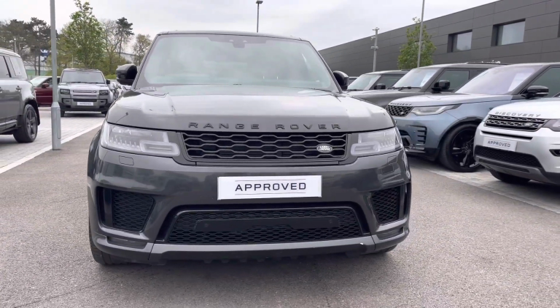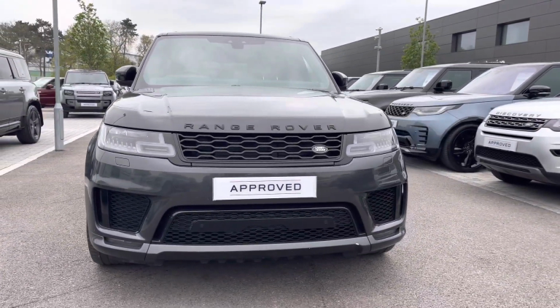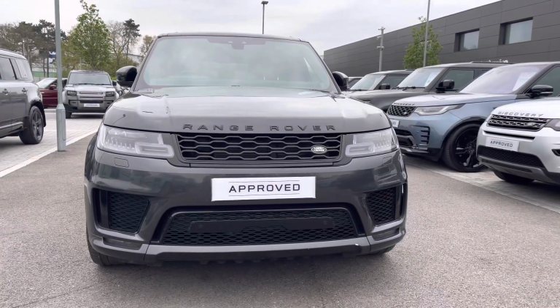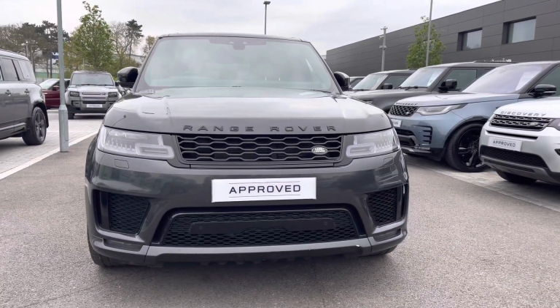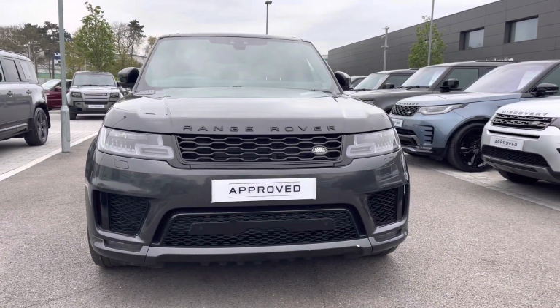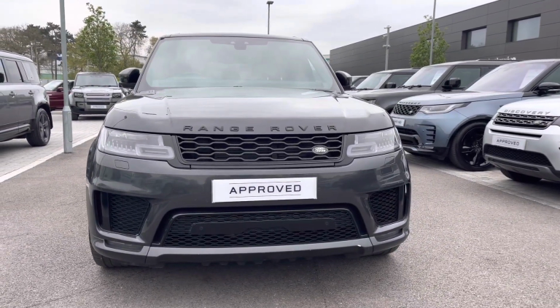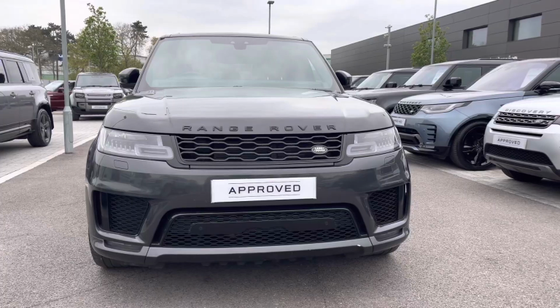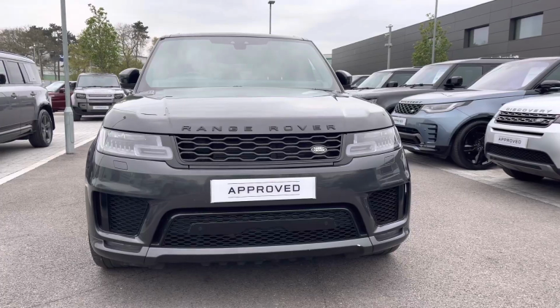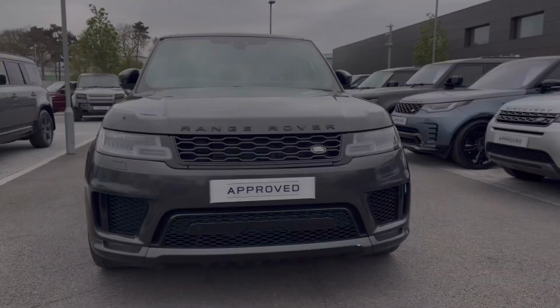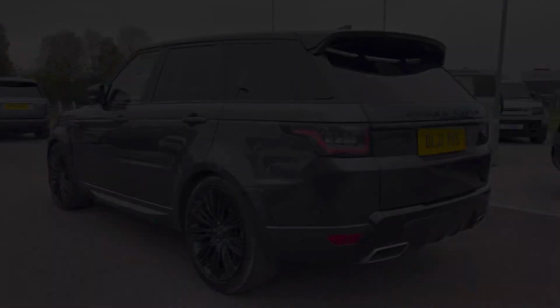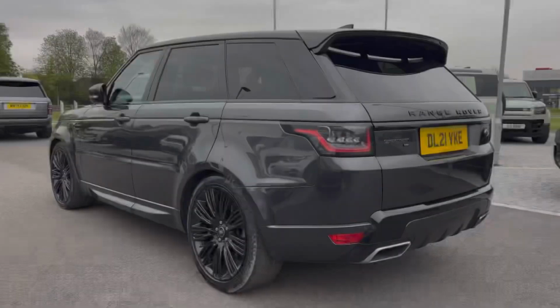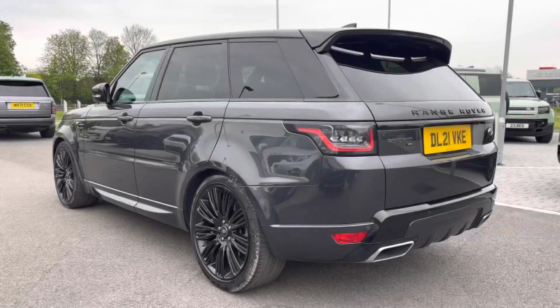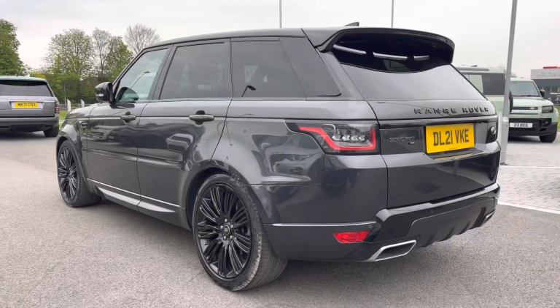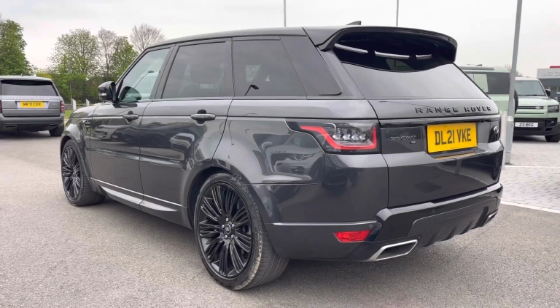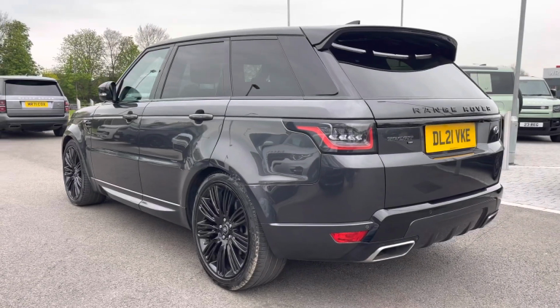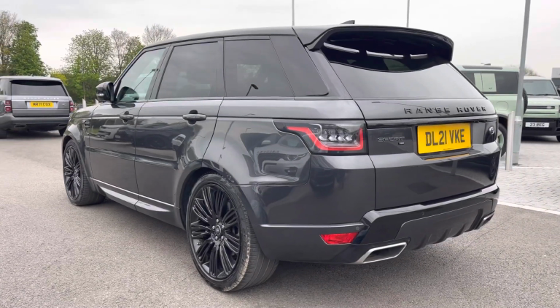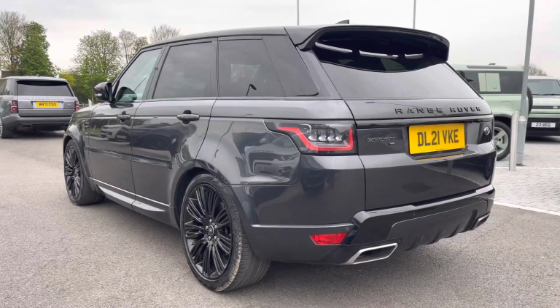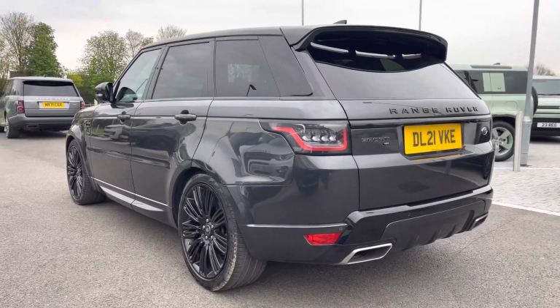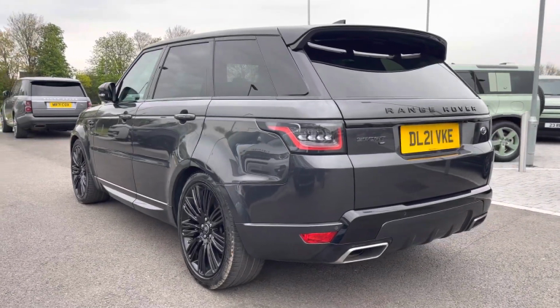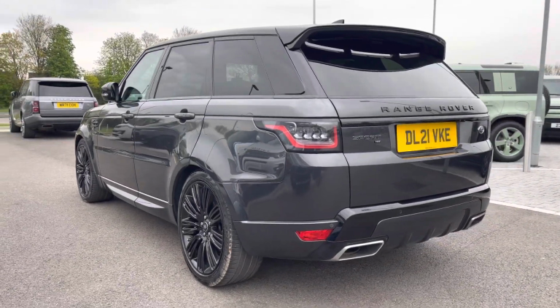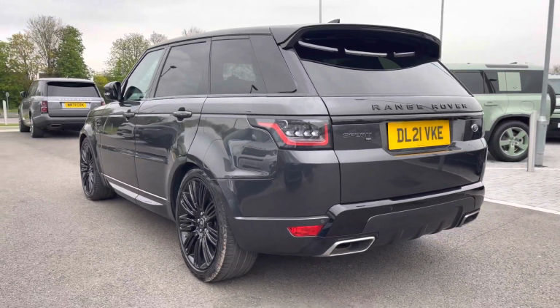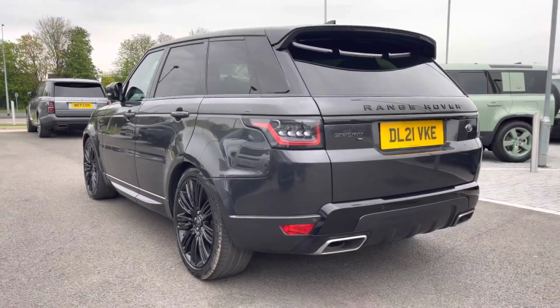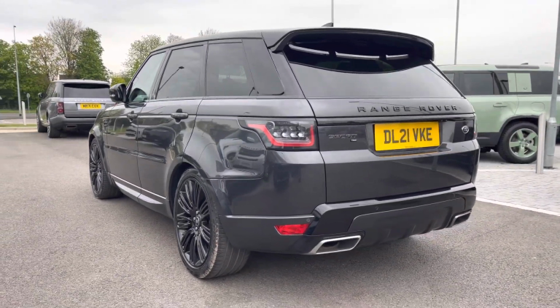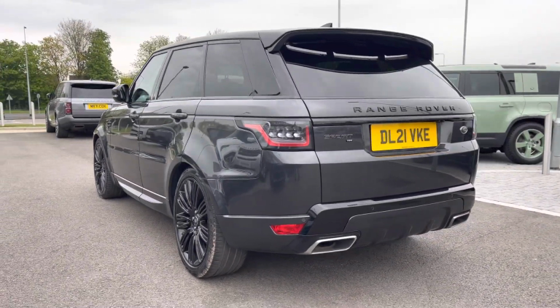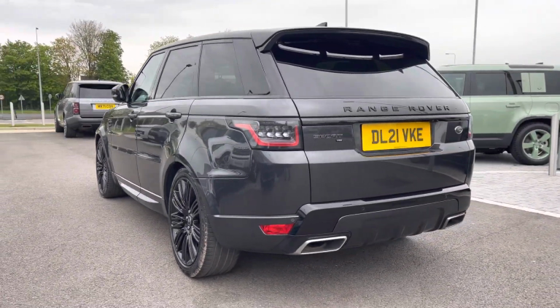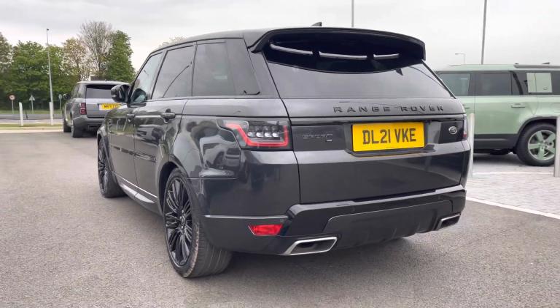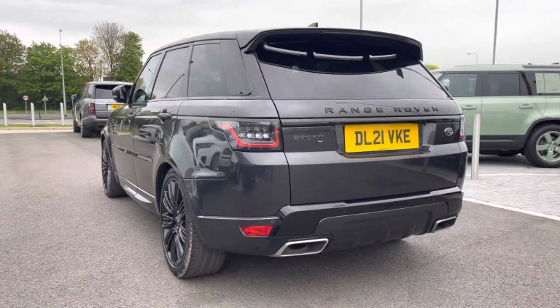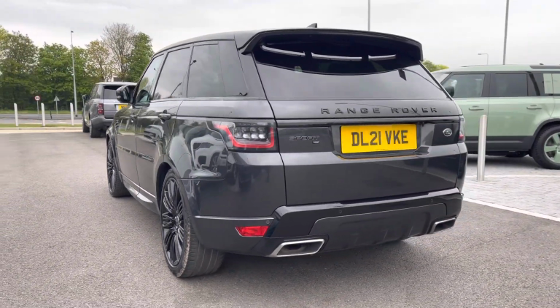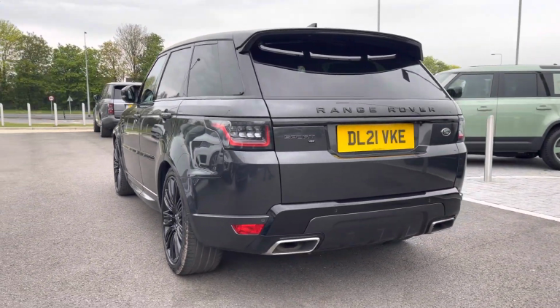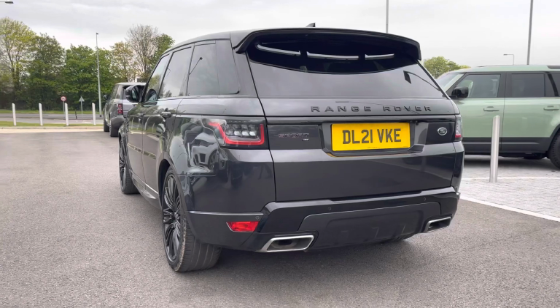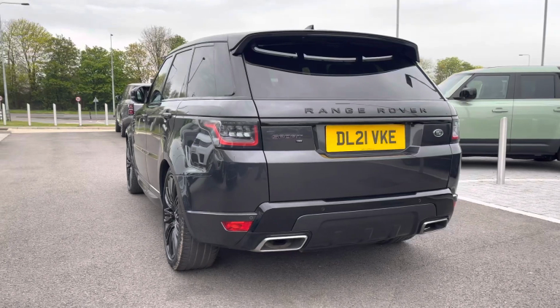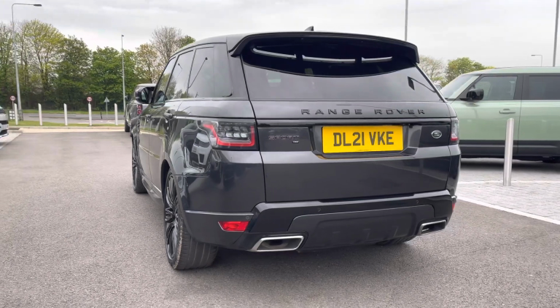This vehicle comes with a D300 diesel engine, alongside an 8-speed automatic transmission.